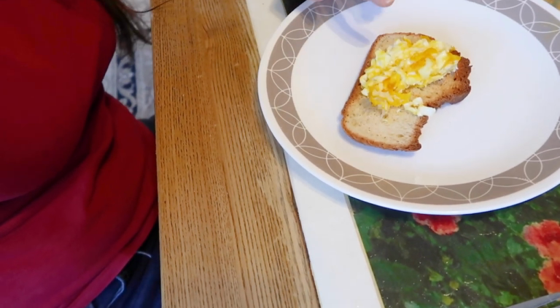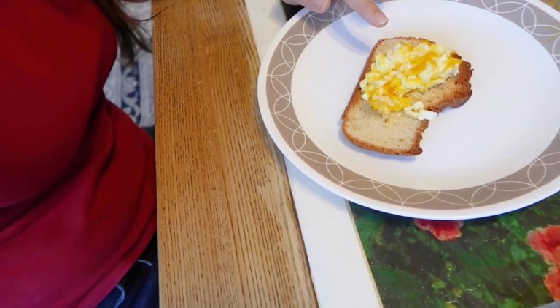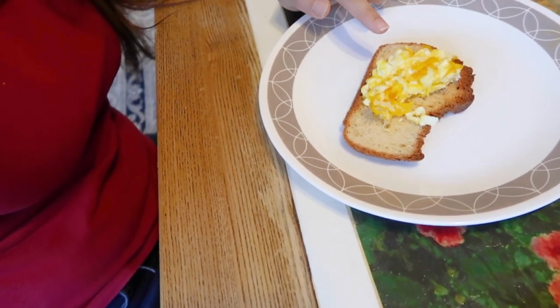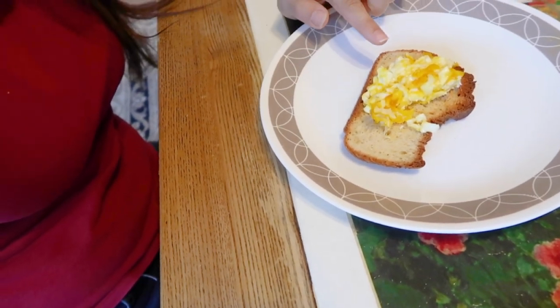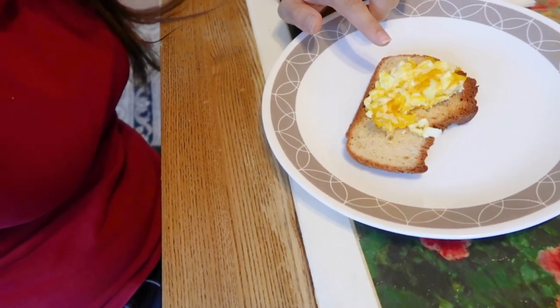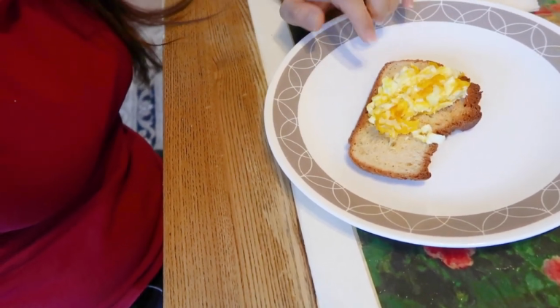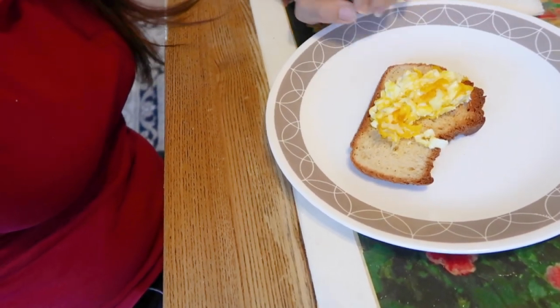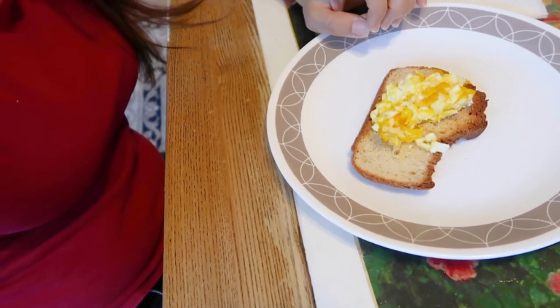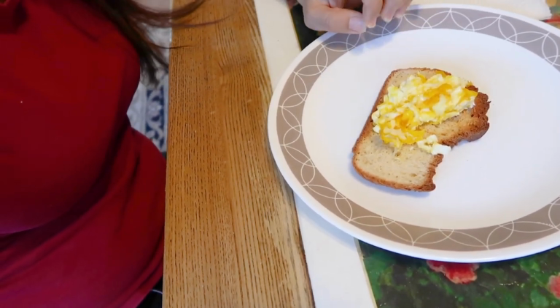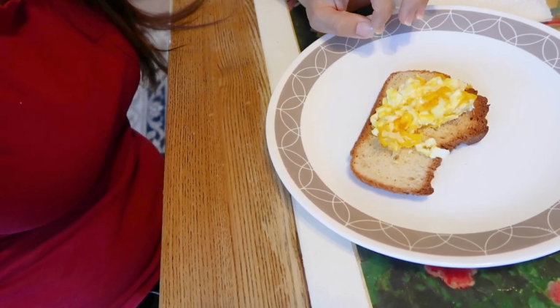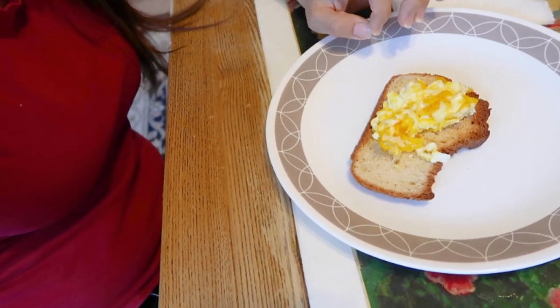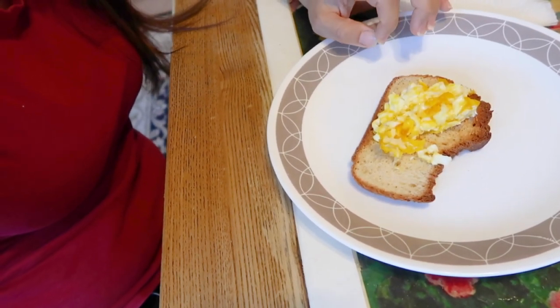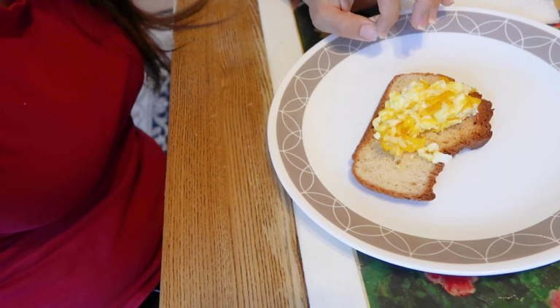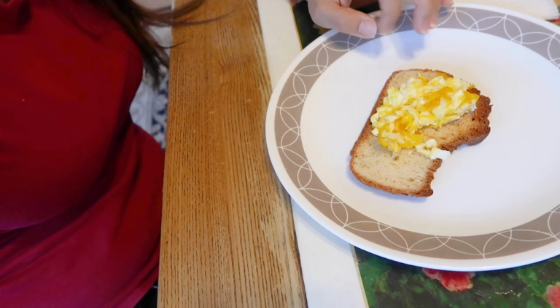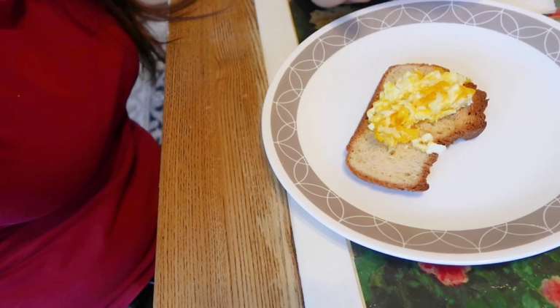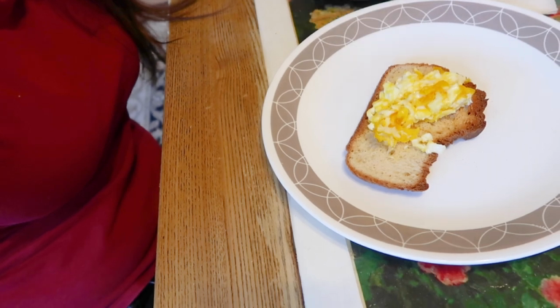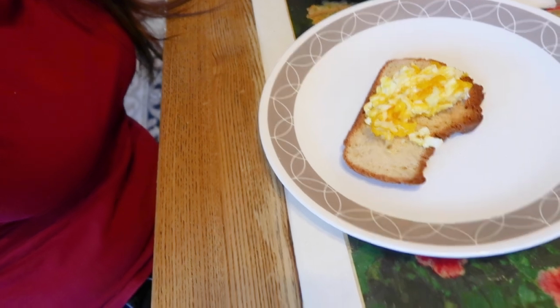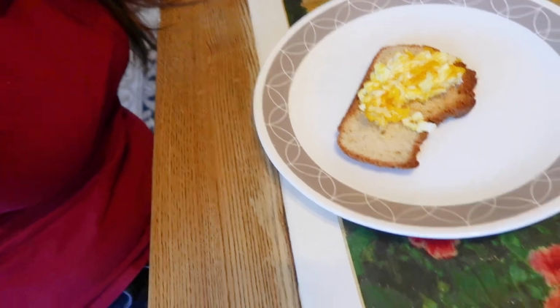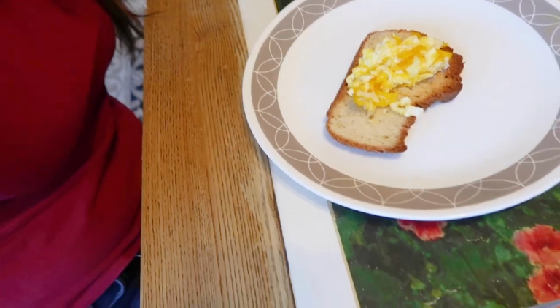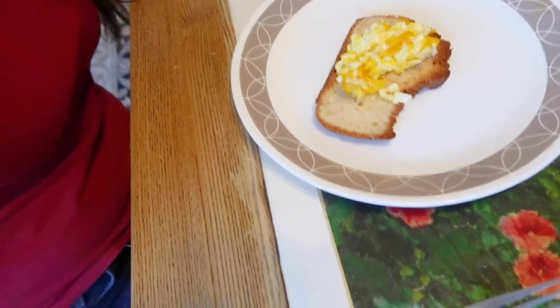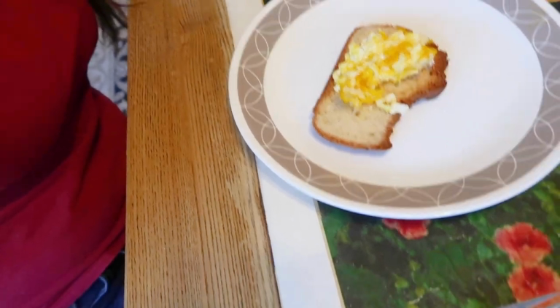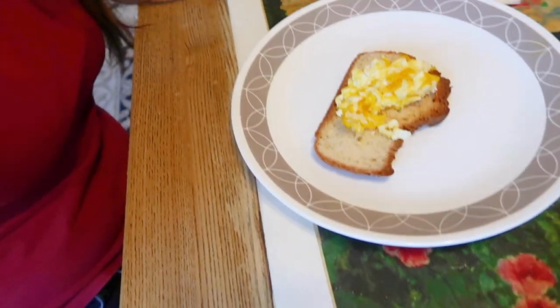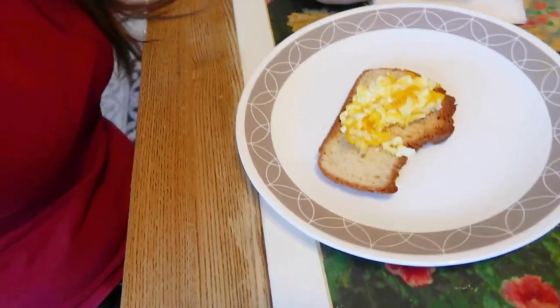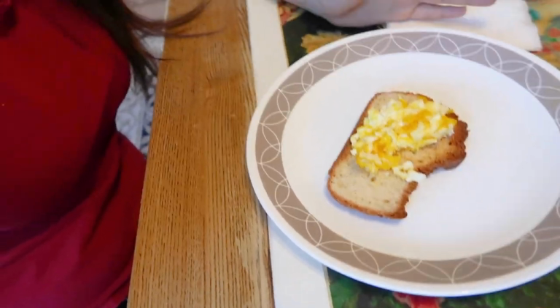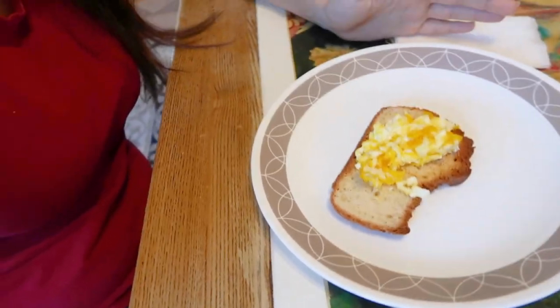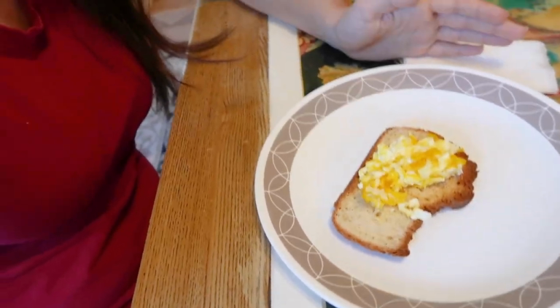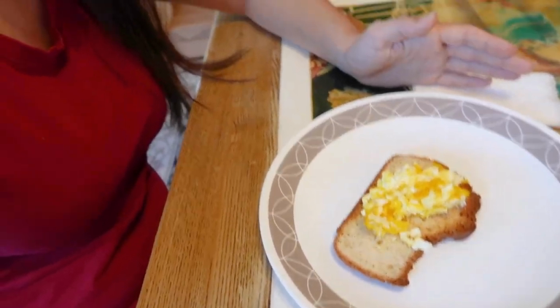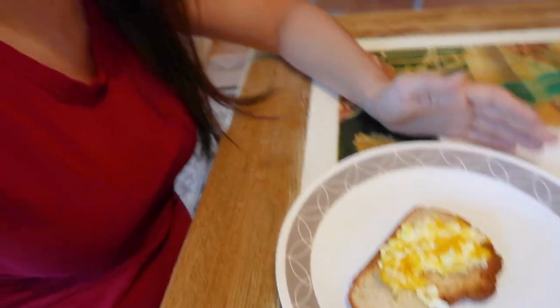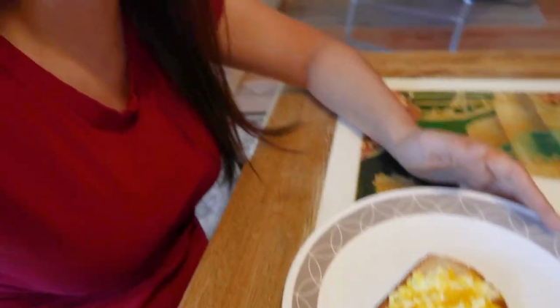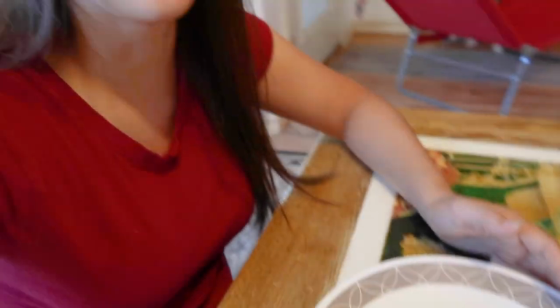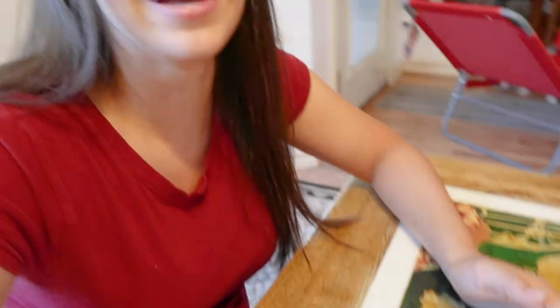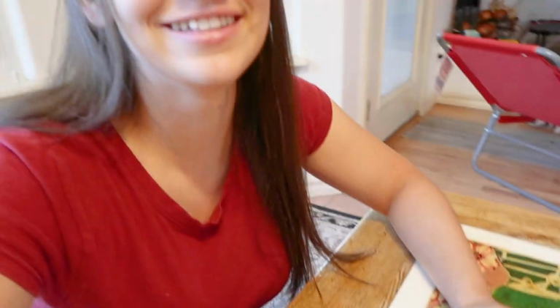This is just half. My mom is going to eat the other half so we can both try the eggs.